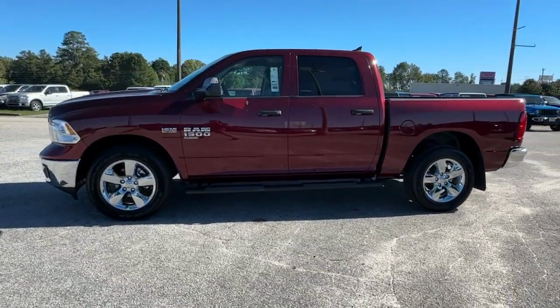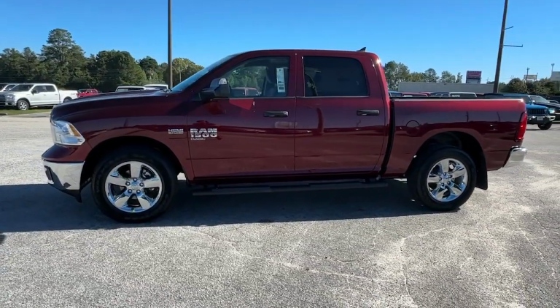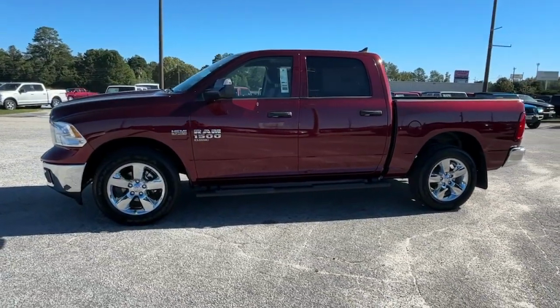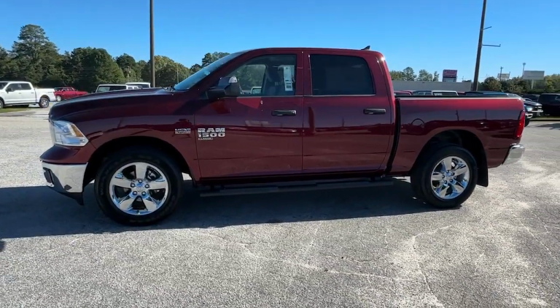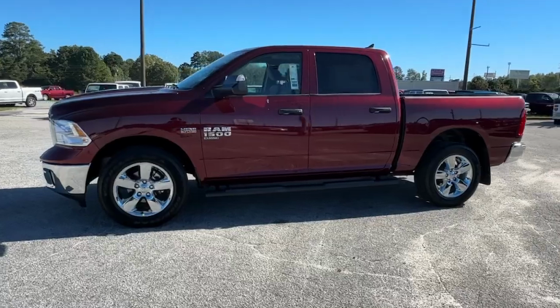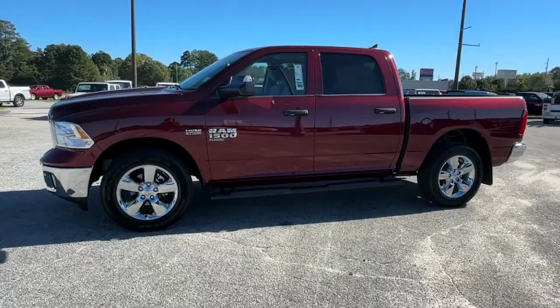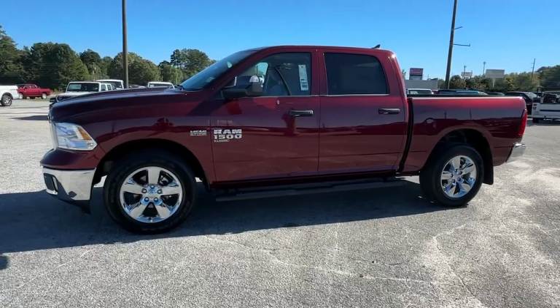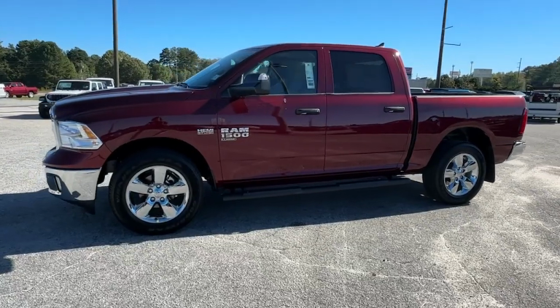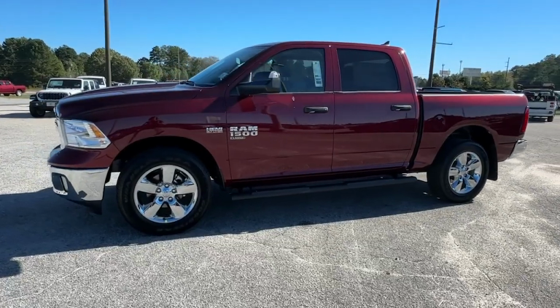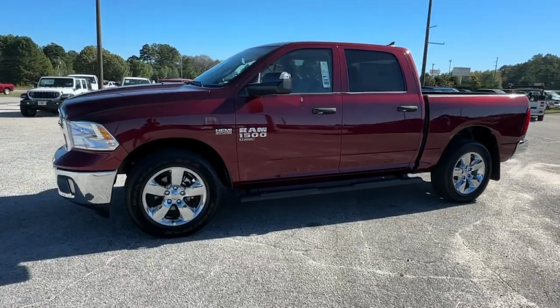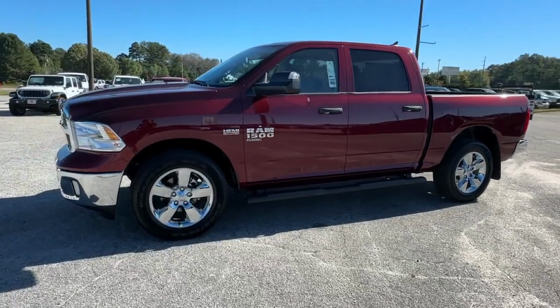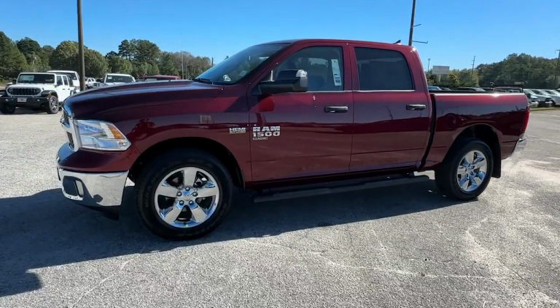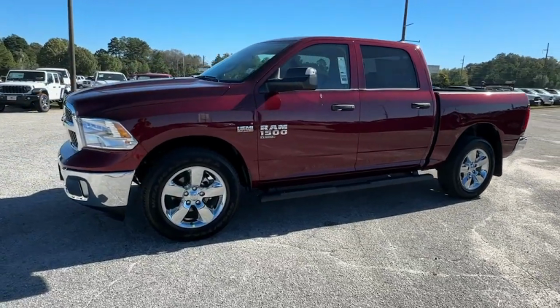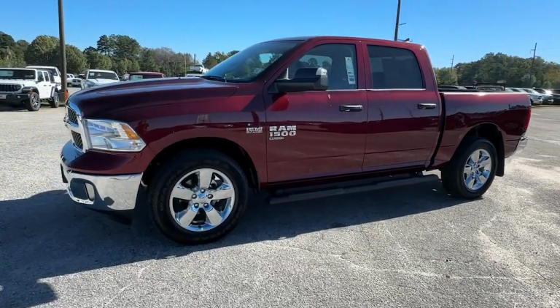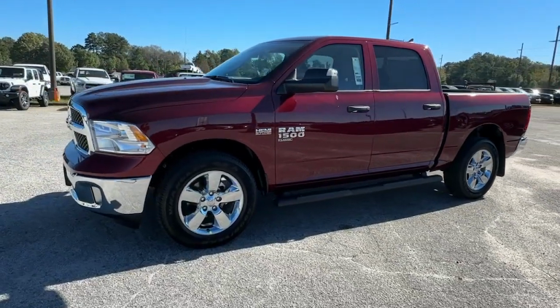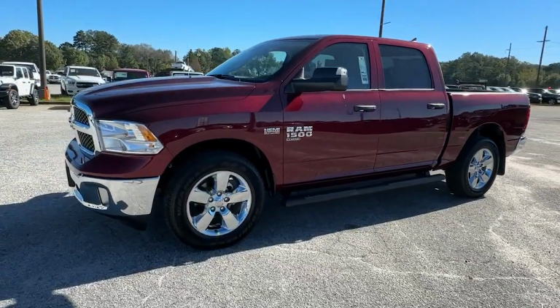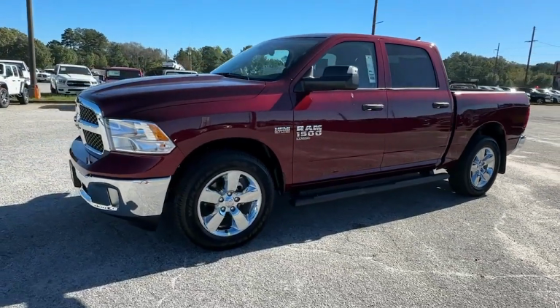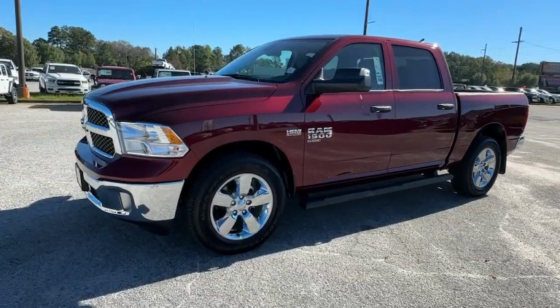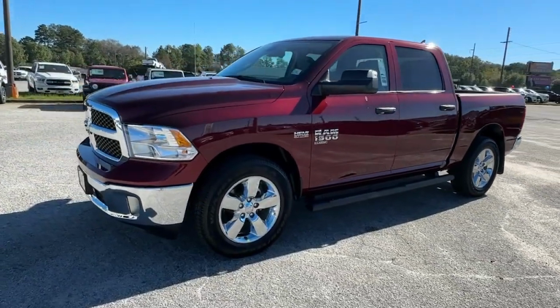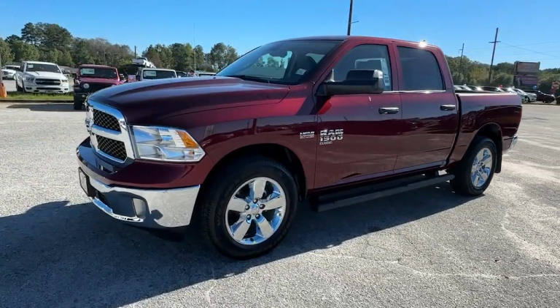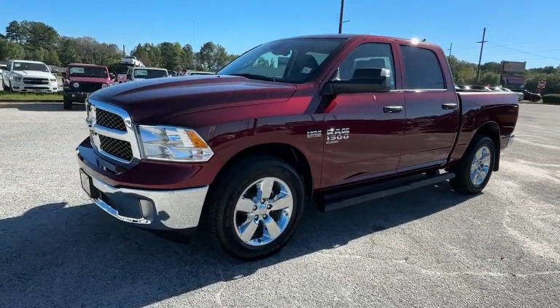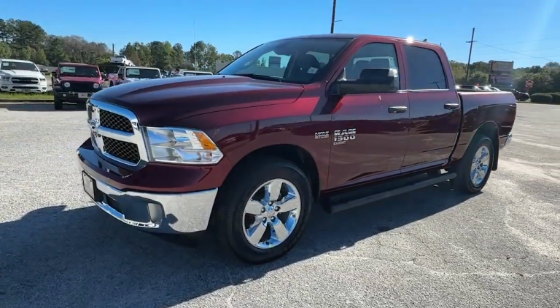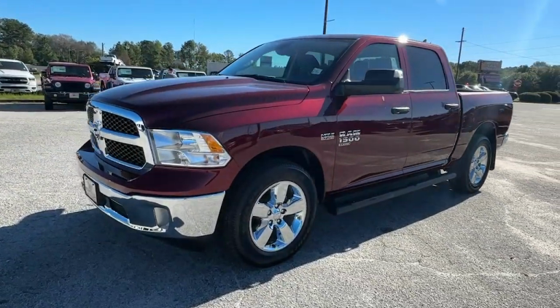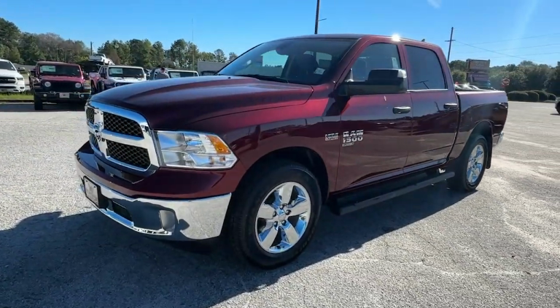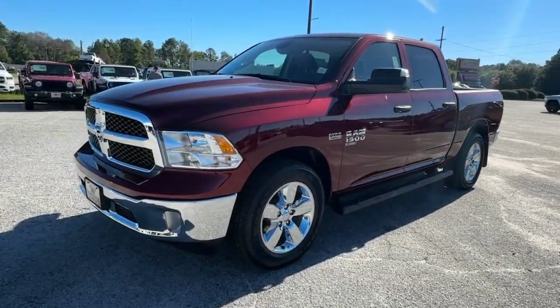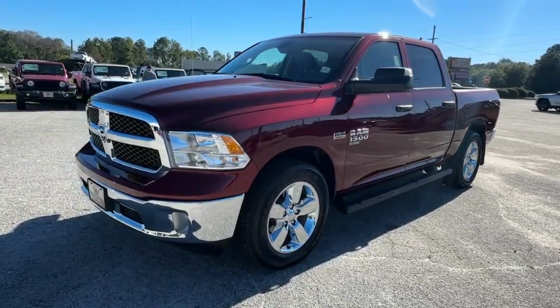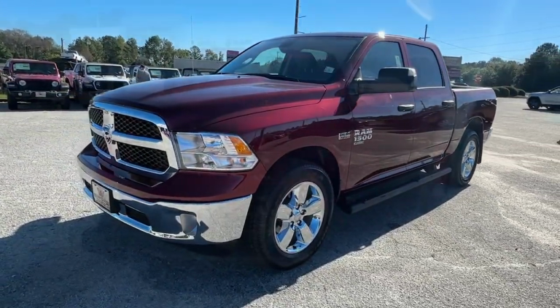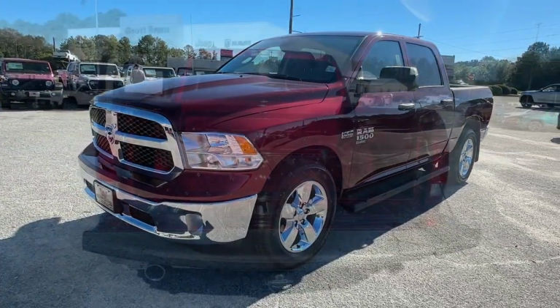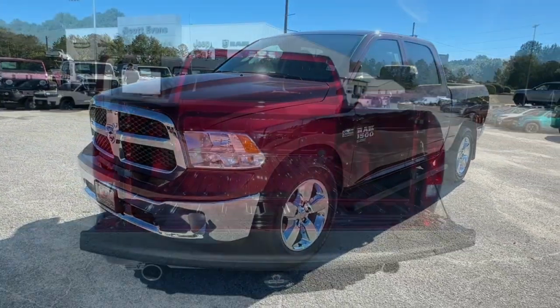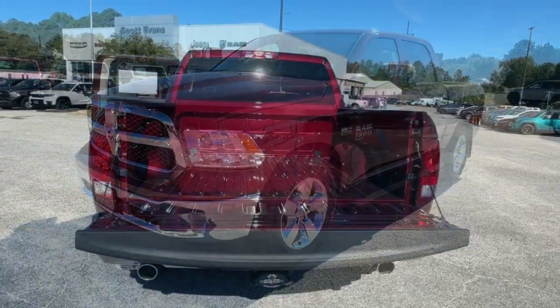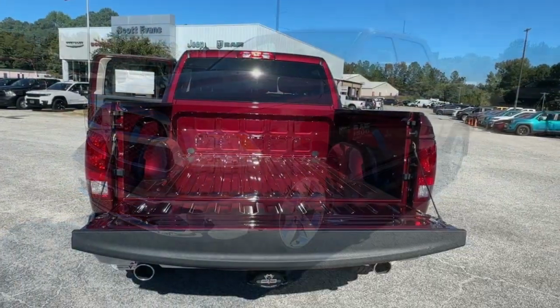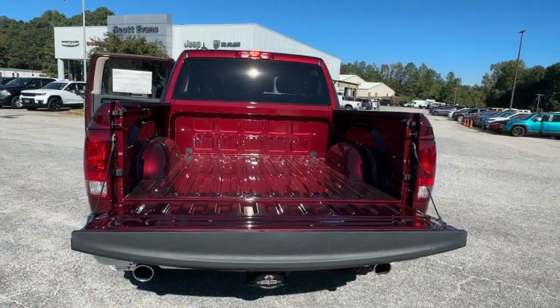Bluetooth connection. Get the truck that's both strong and comfortable to drive. Get into the Ram 1500.